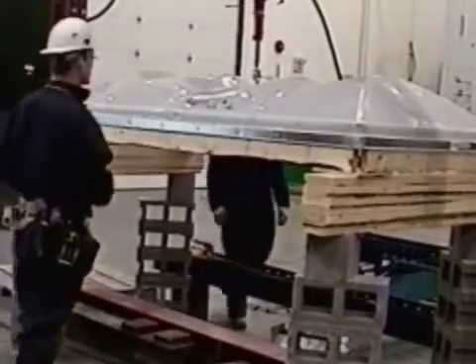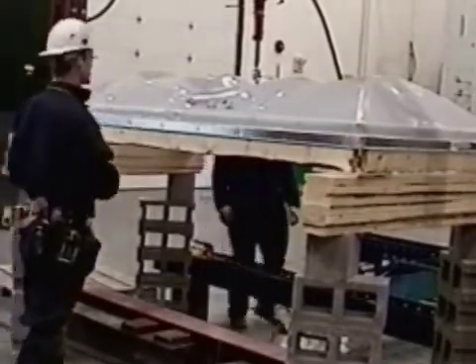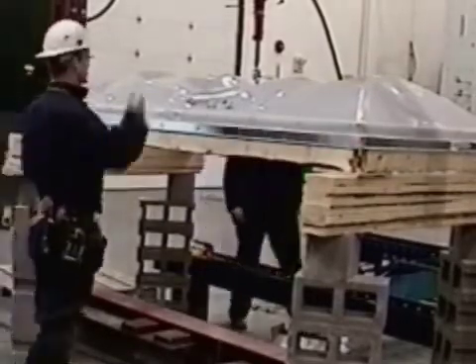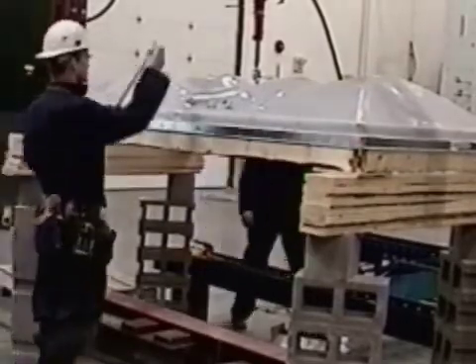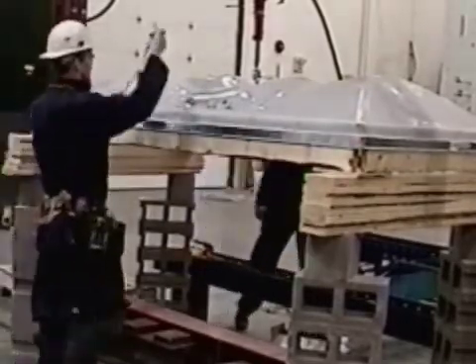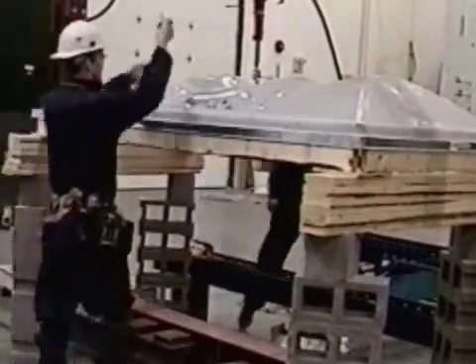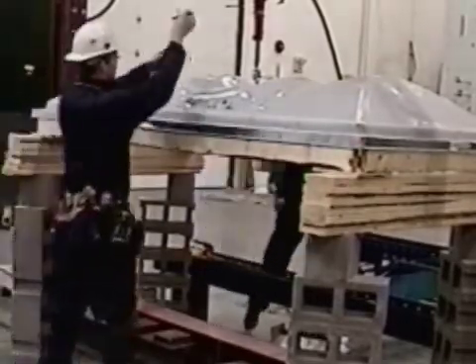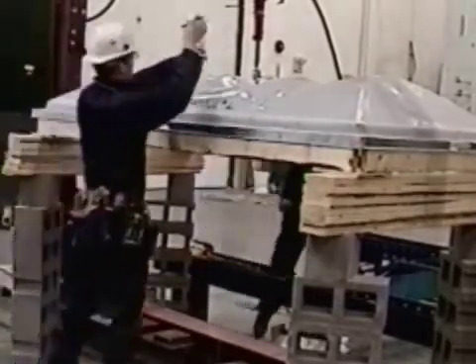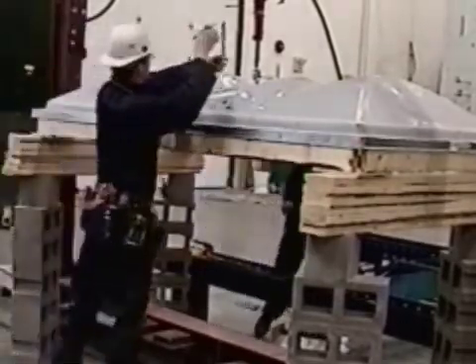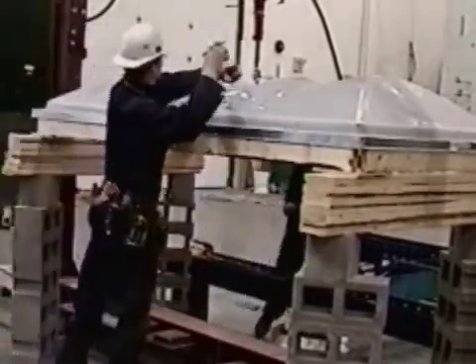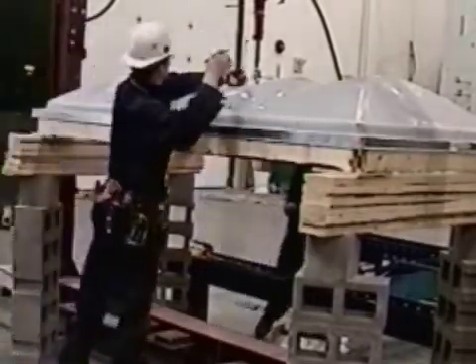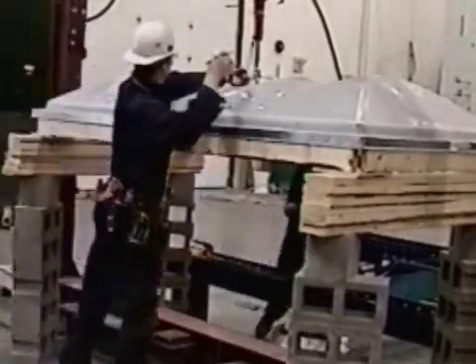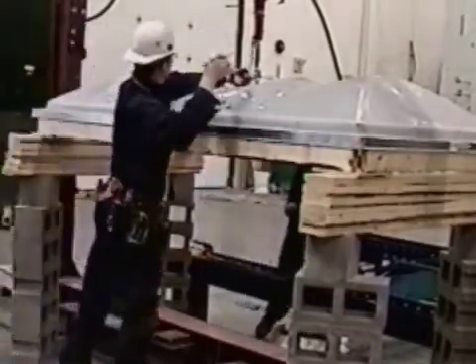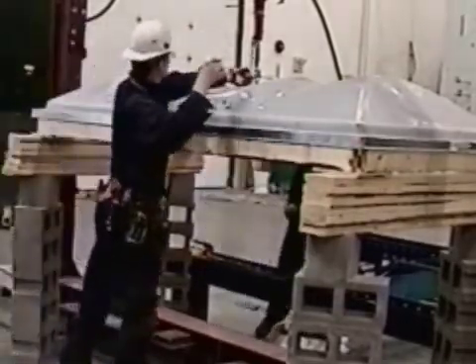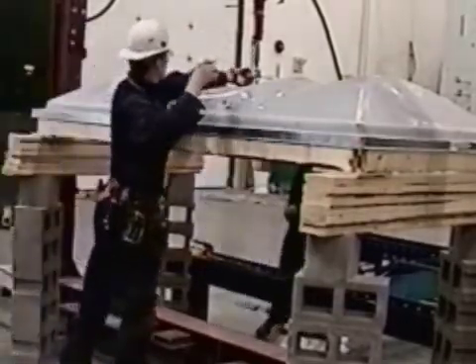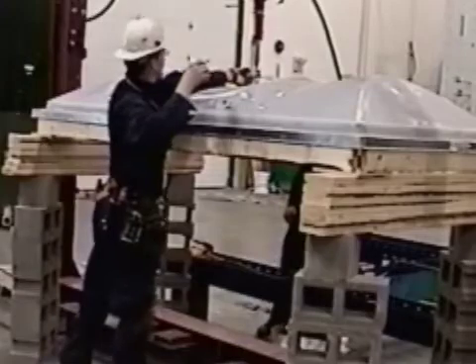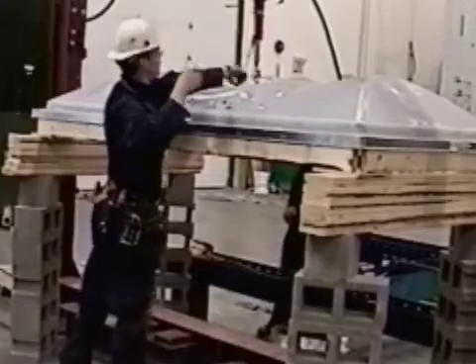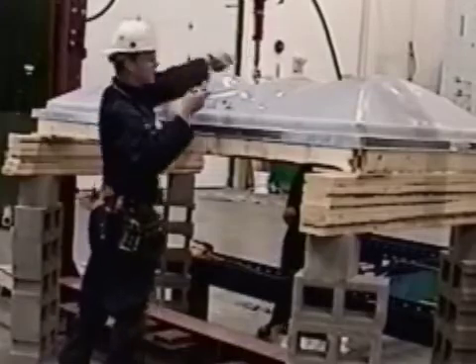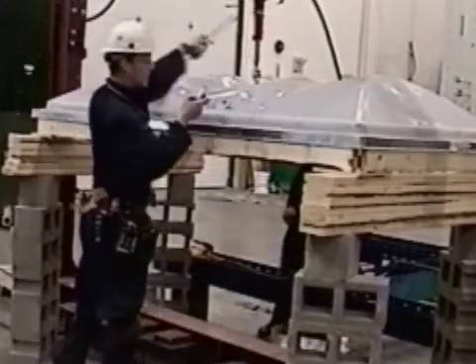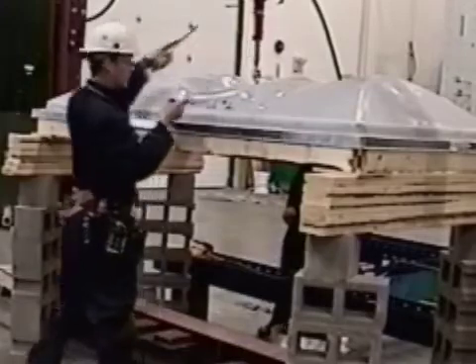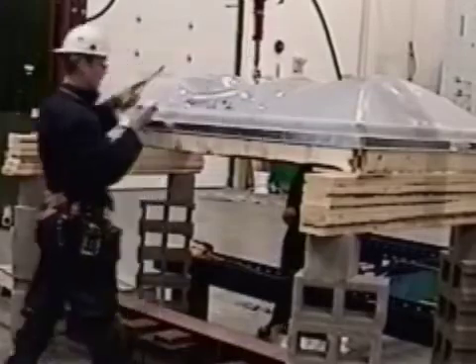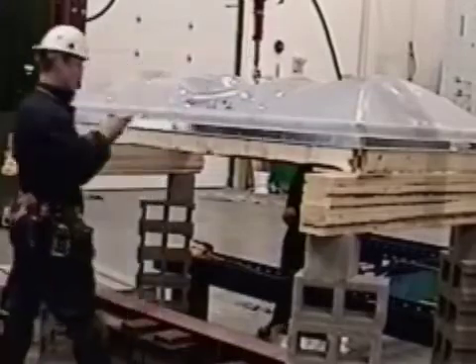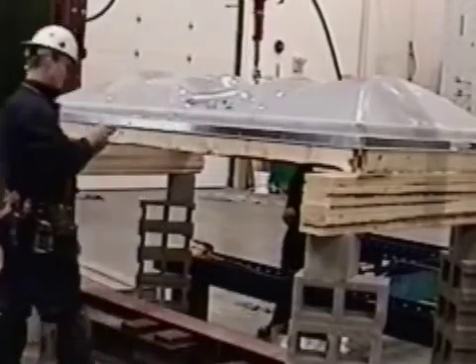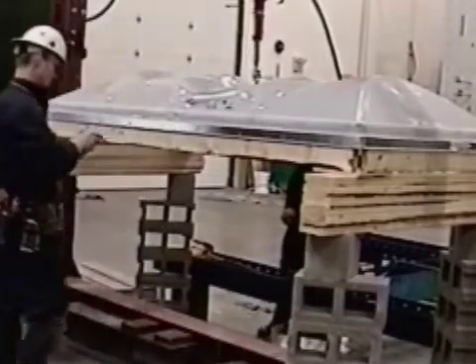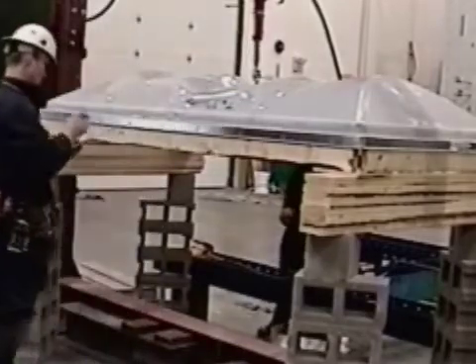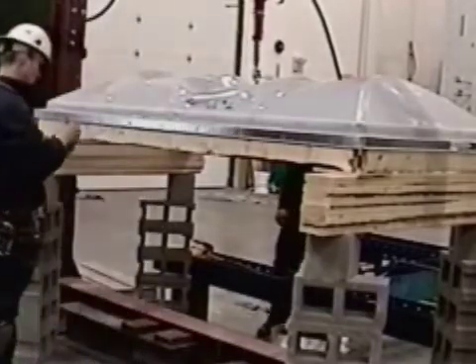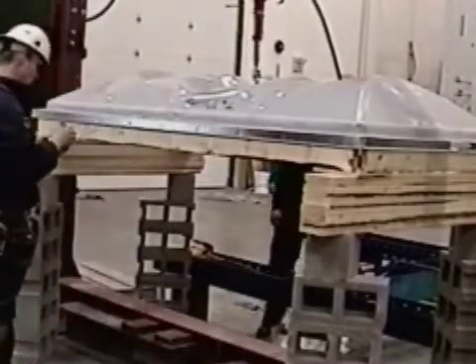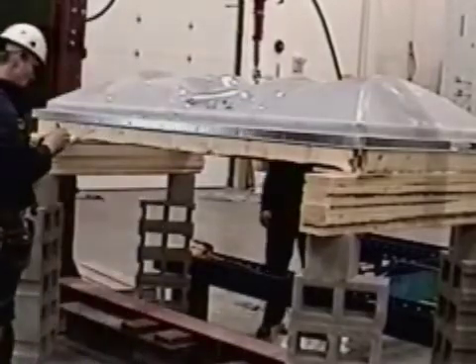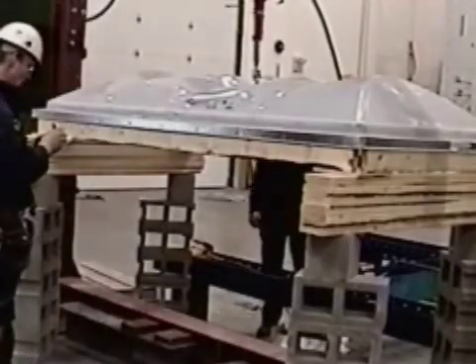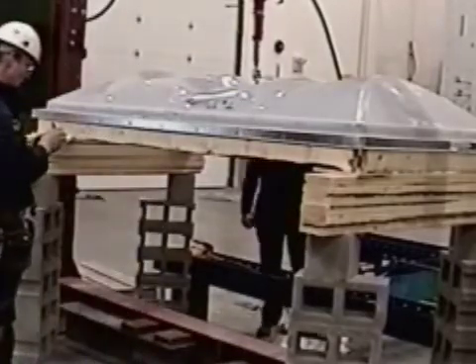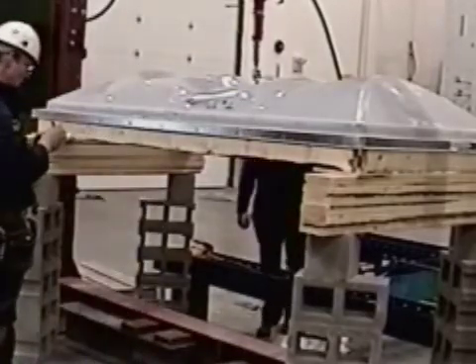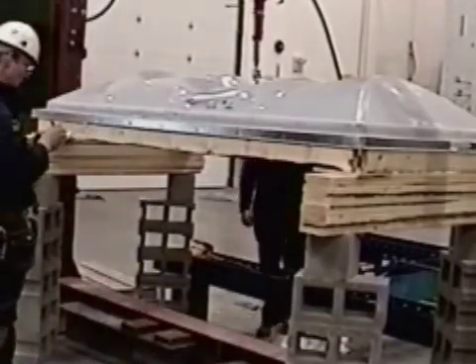Center of skylight deflection at 400 pounds is 4 and a half inches.